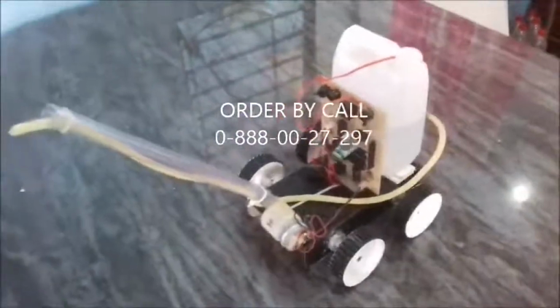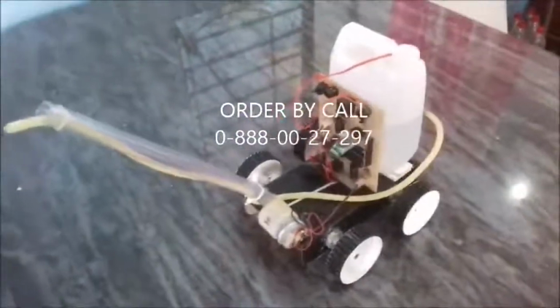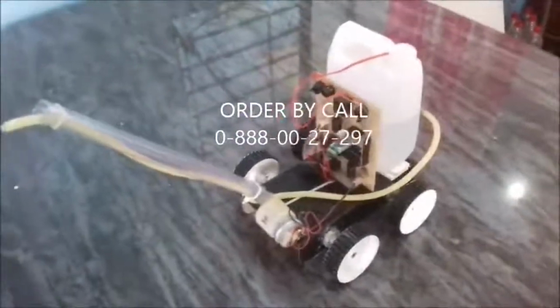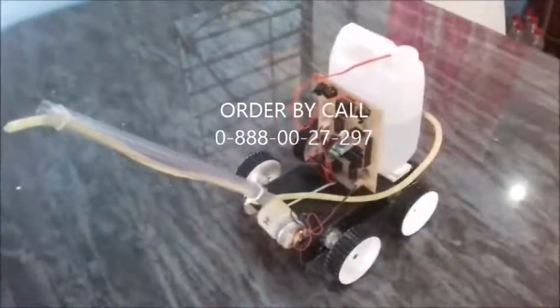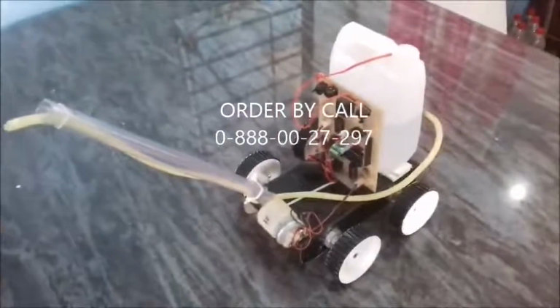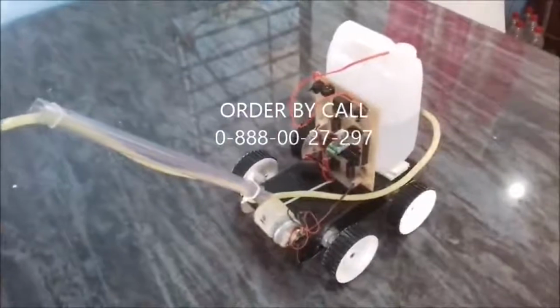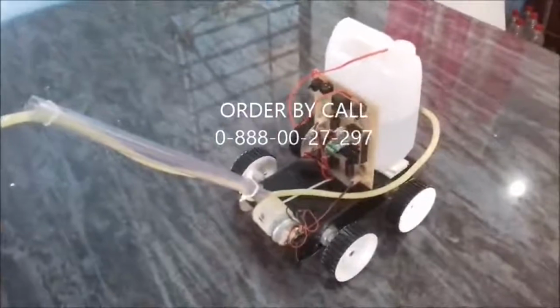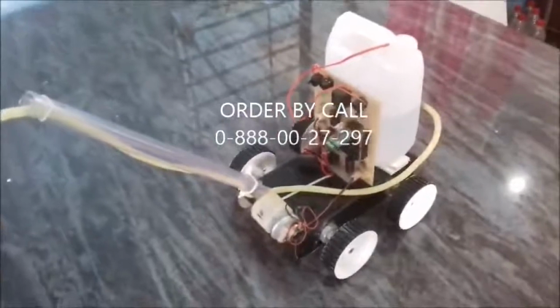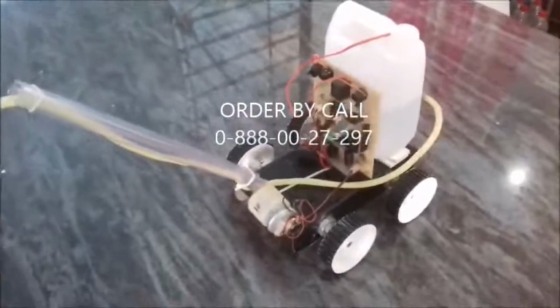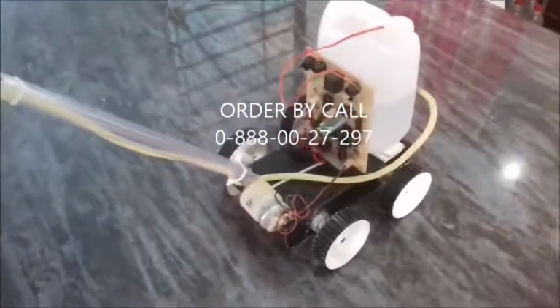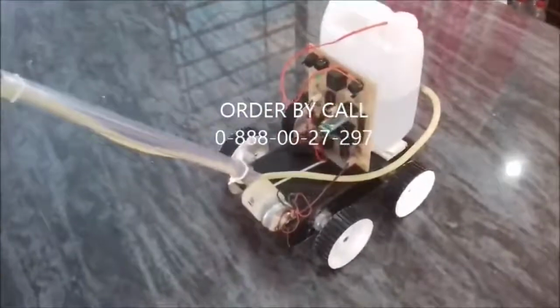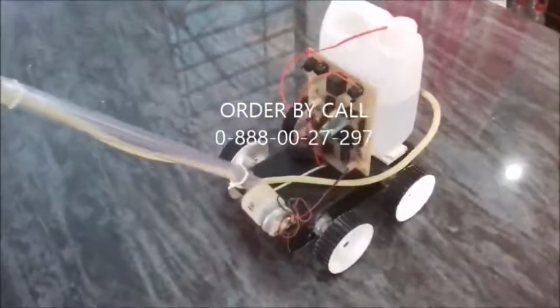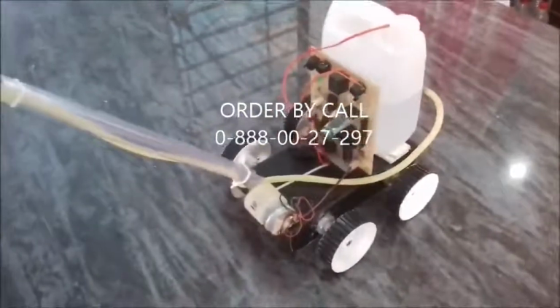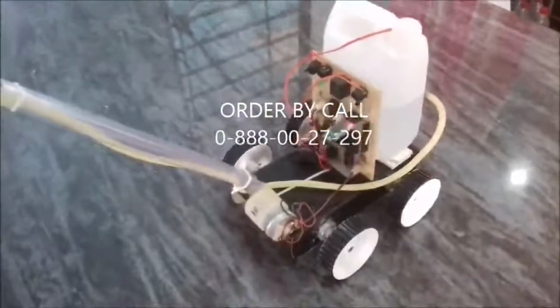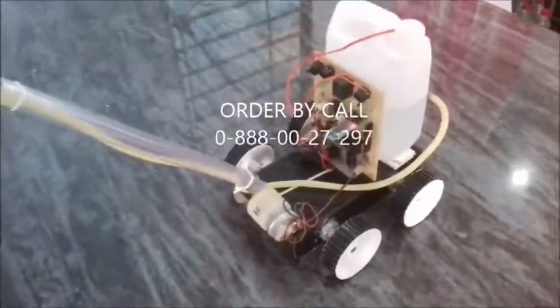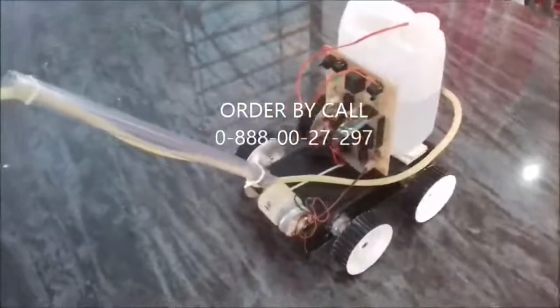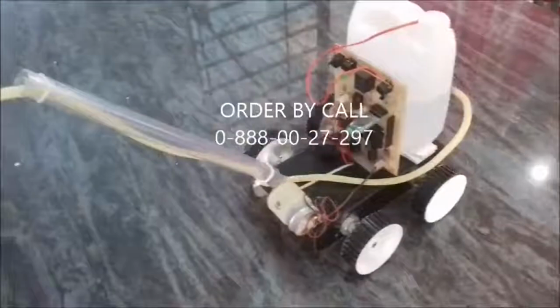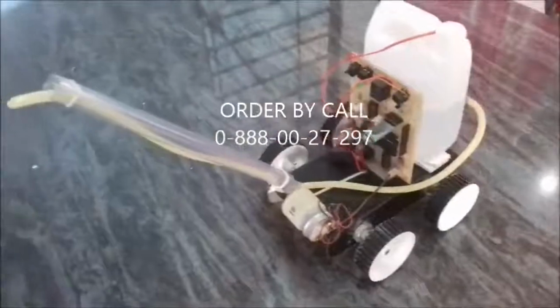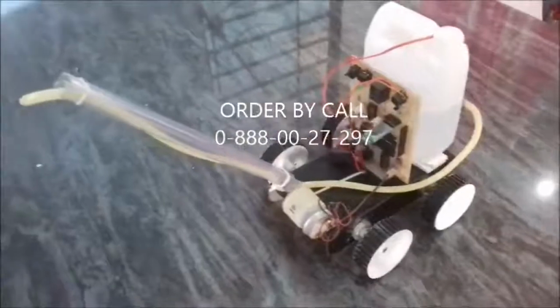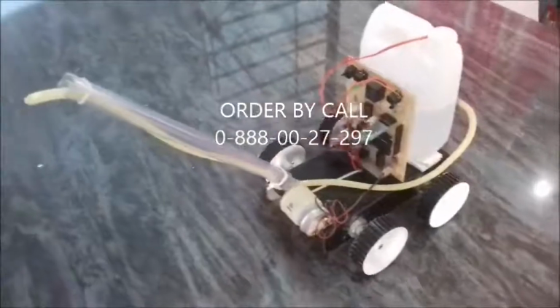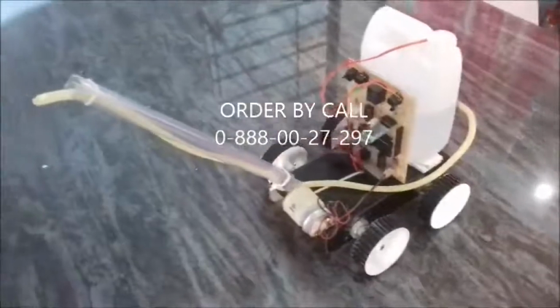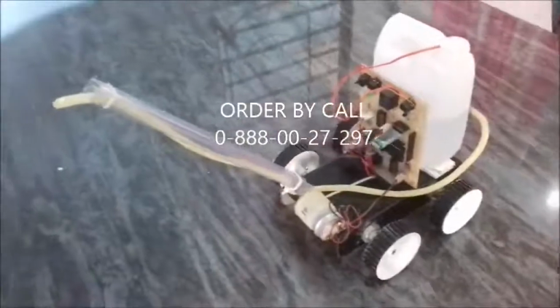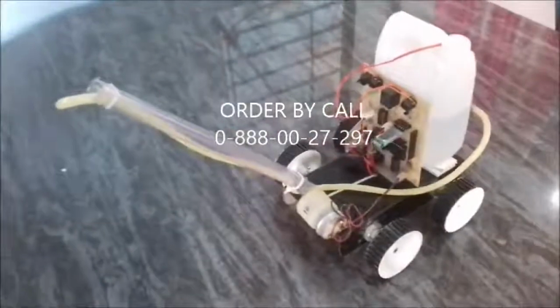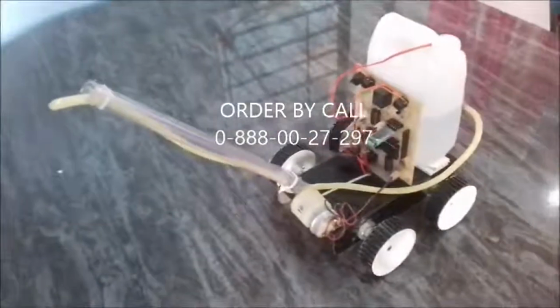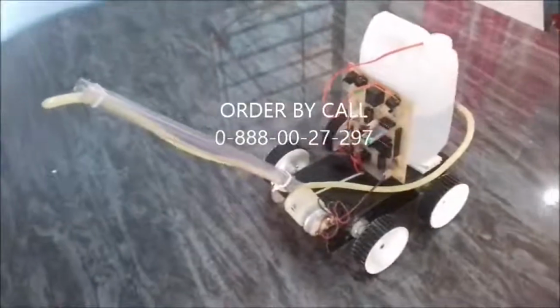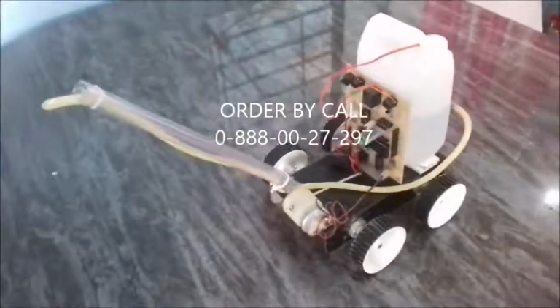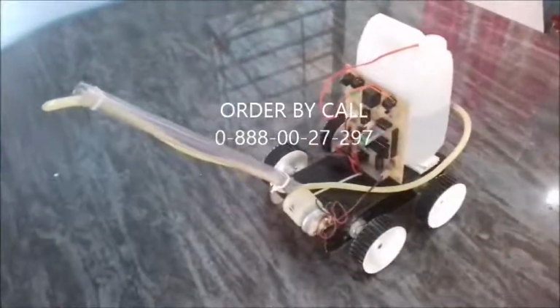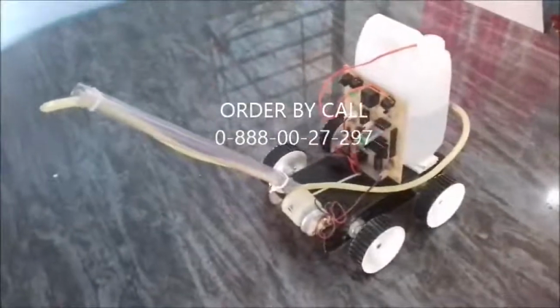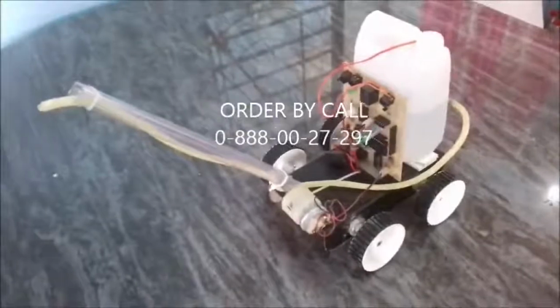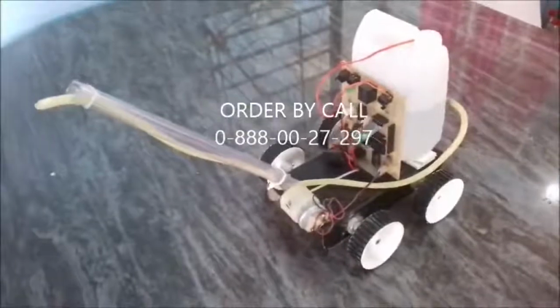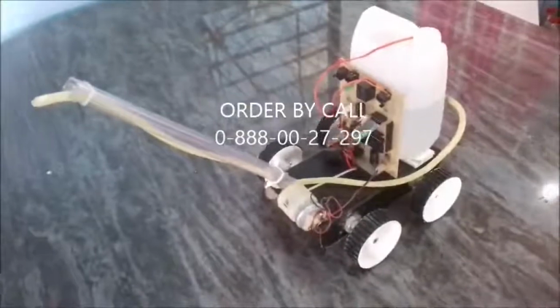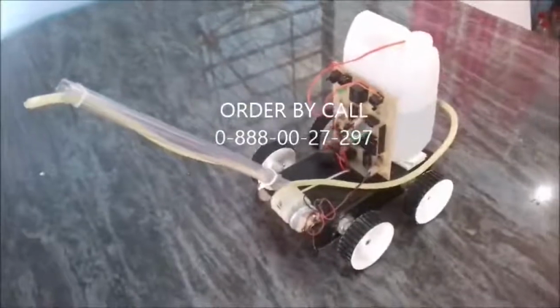The command goes wirelessly from the Android phone to the project using Bluetooth, and all operations are done. Thank you.